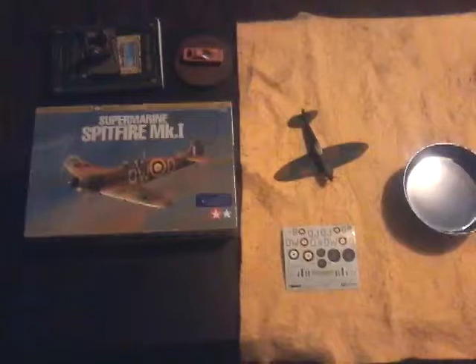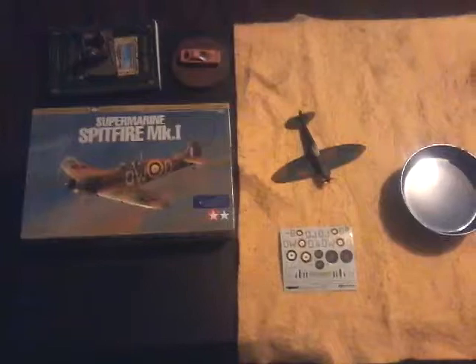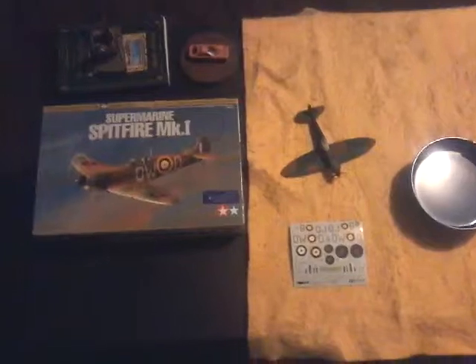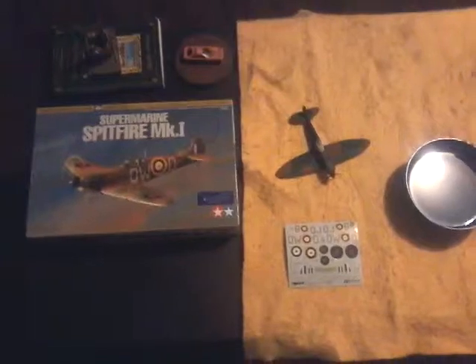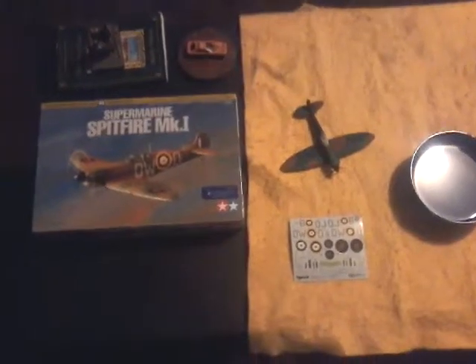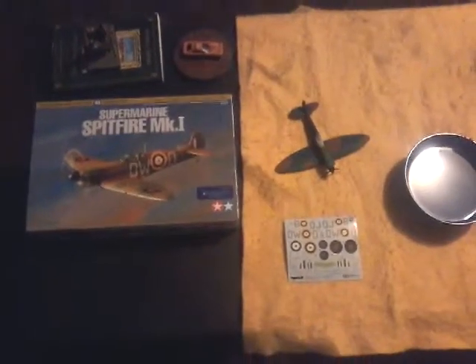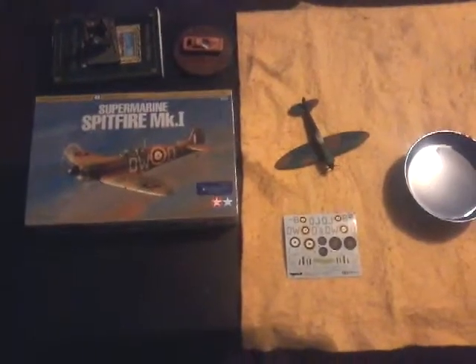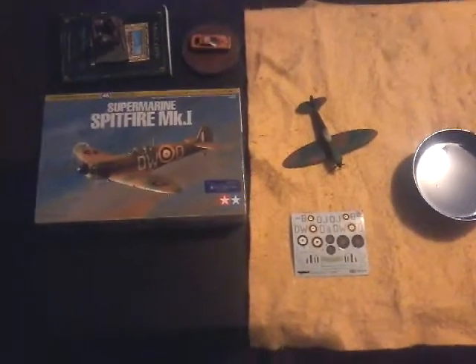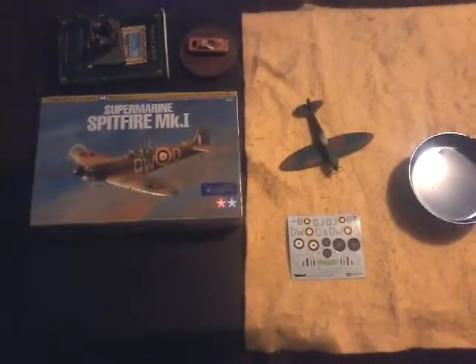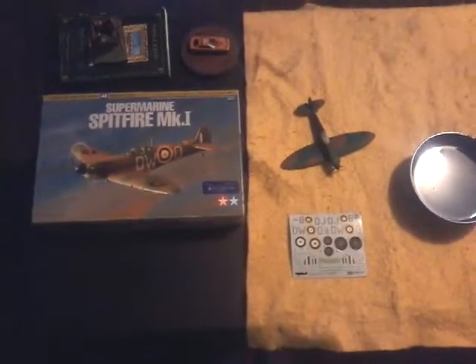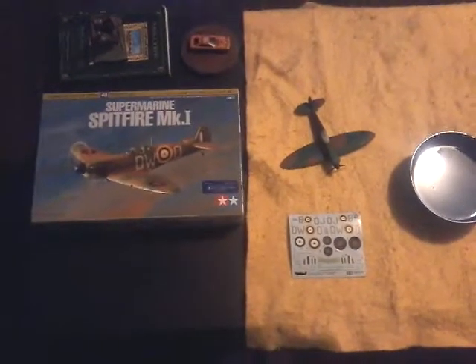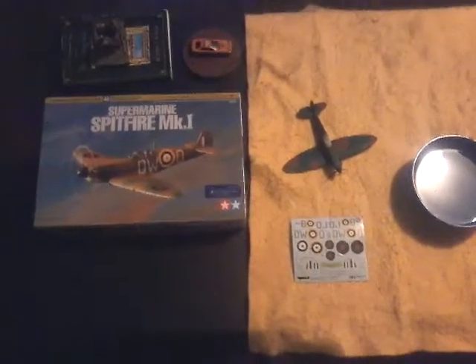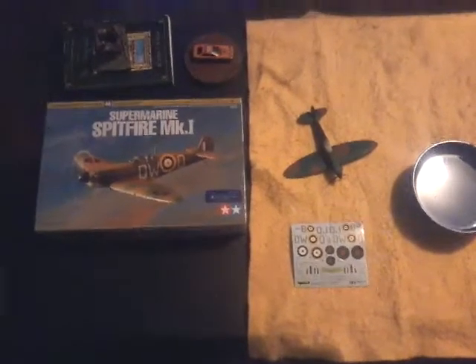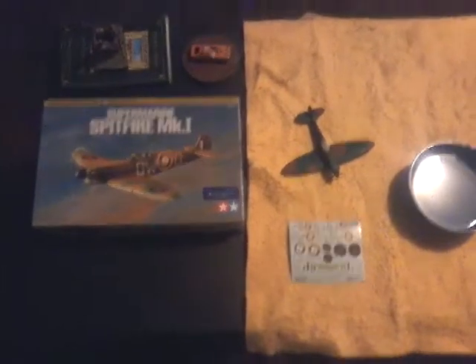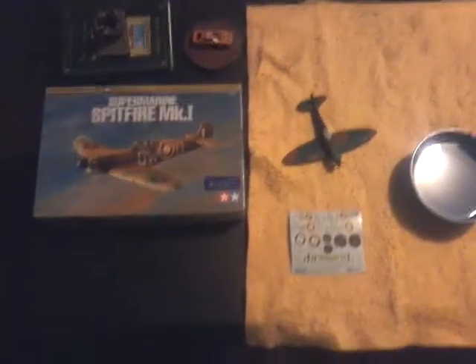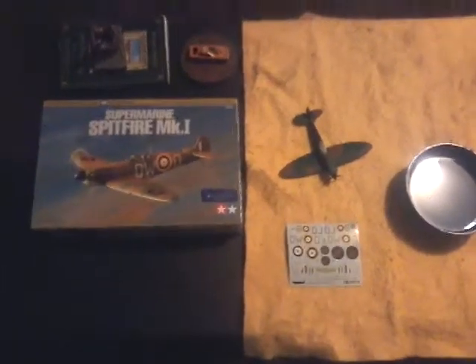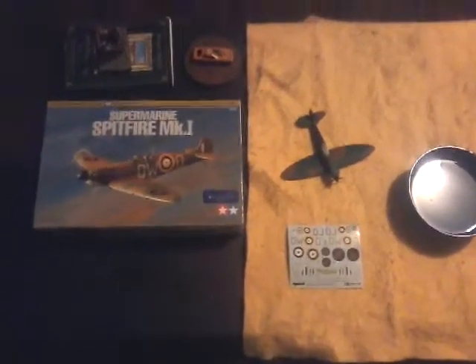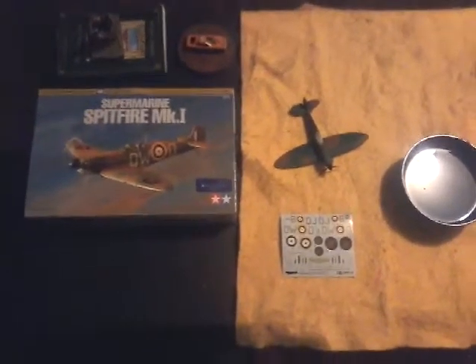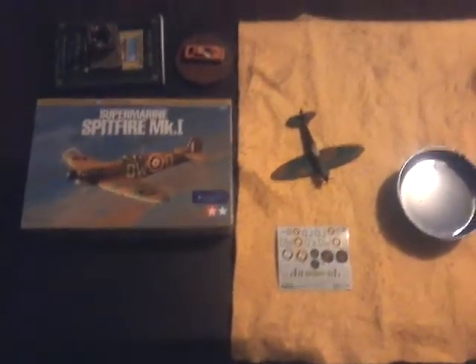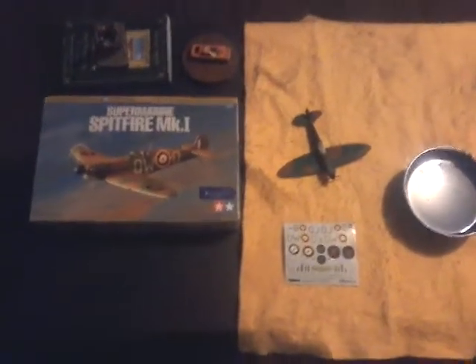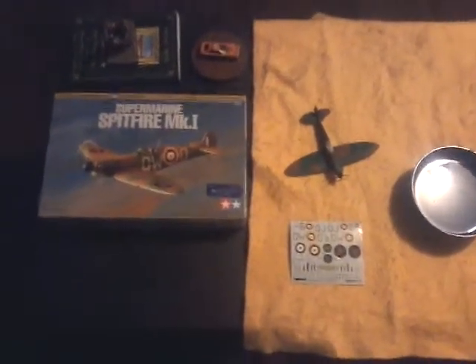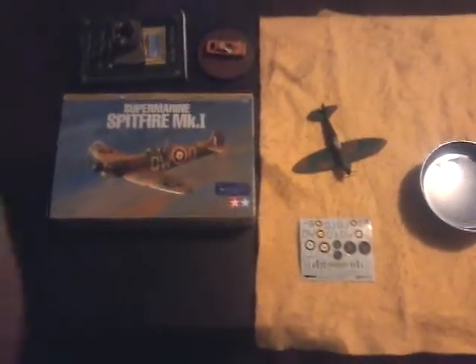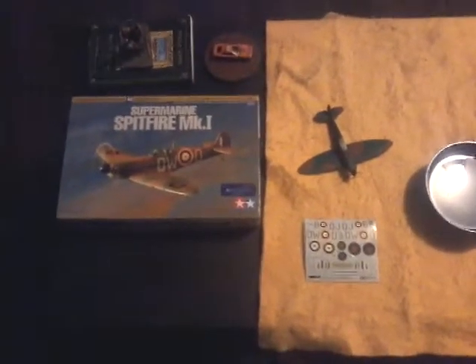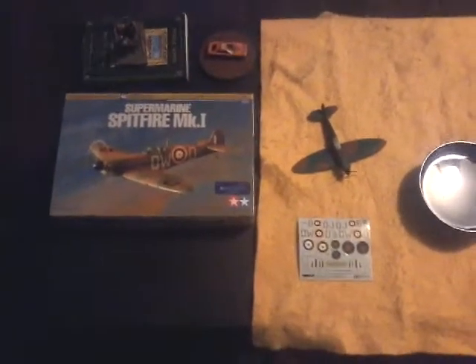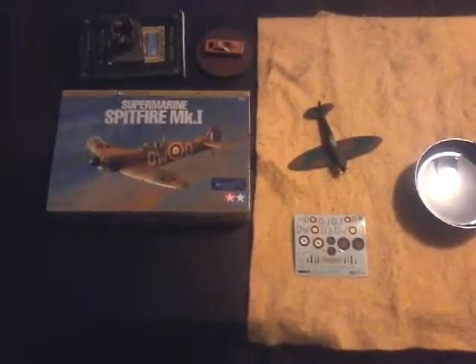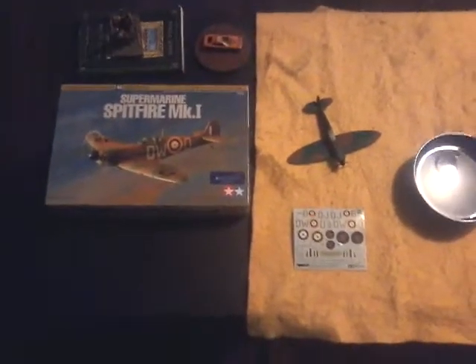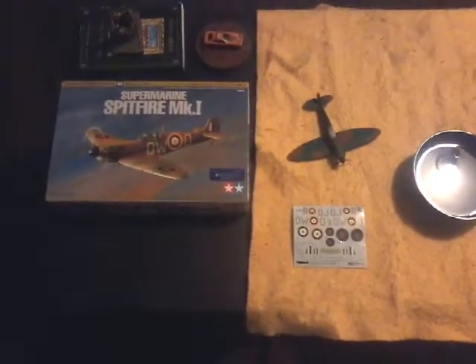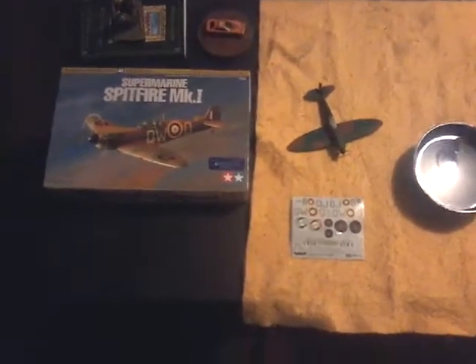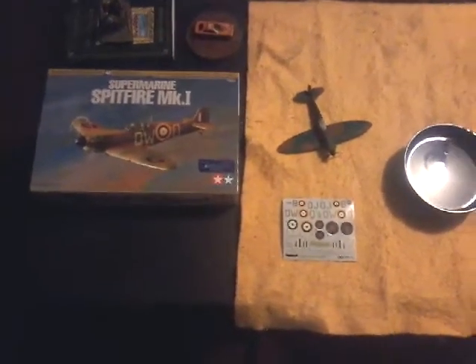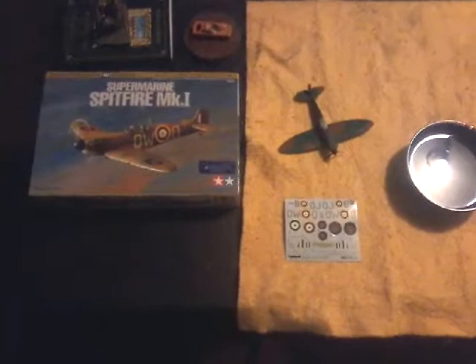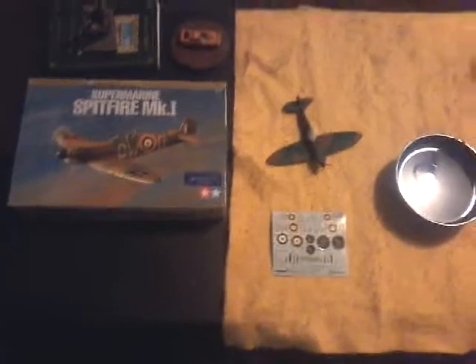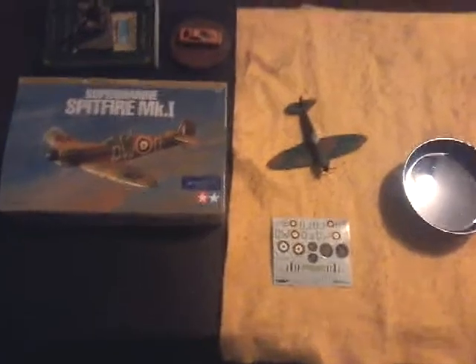Hey guys, Norman here. Today I'm going to put decals on my Spitfire model.